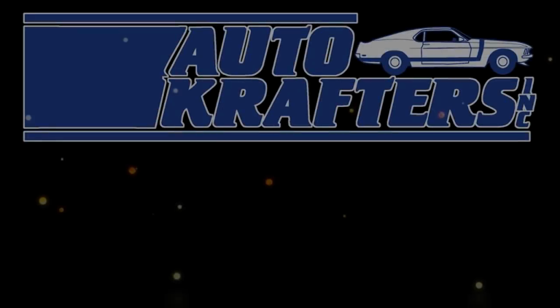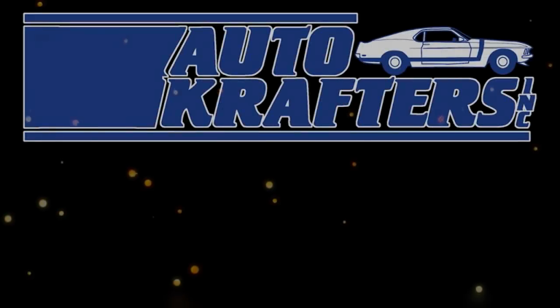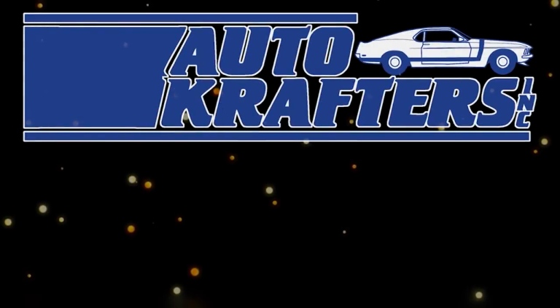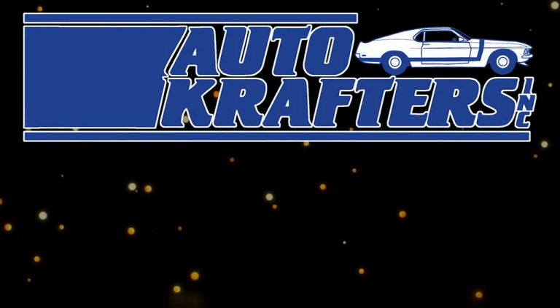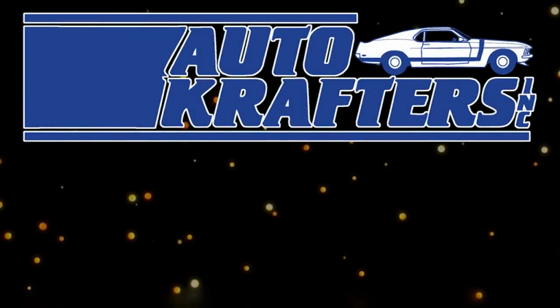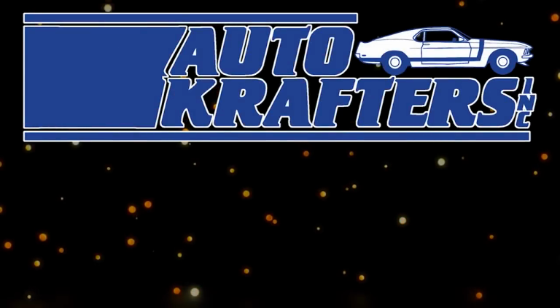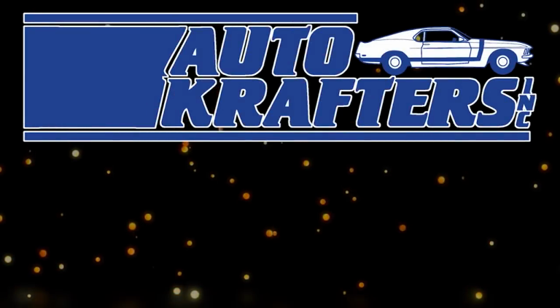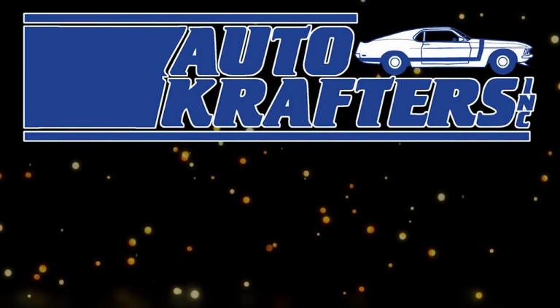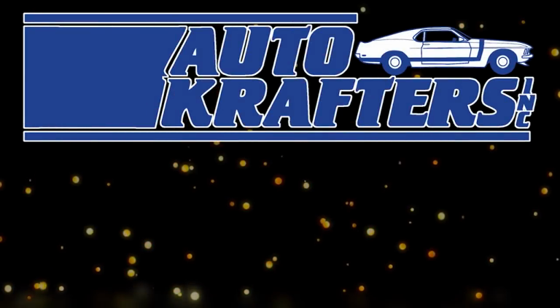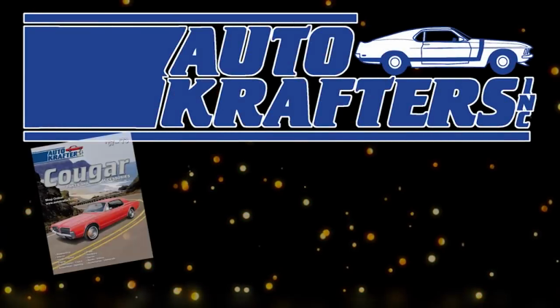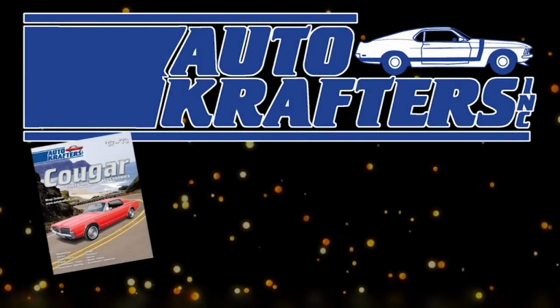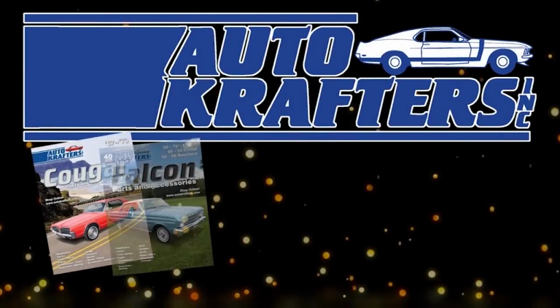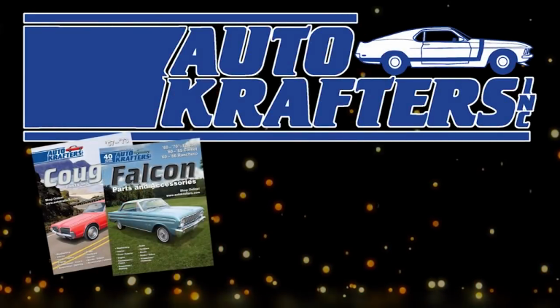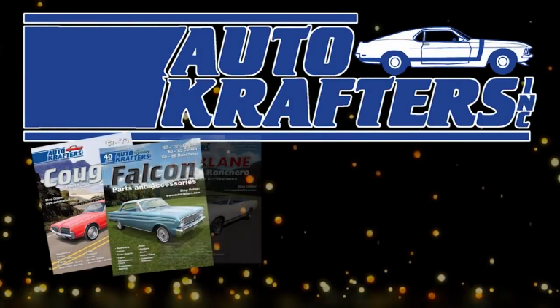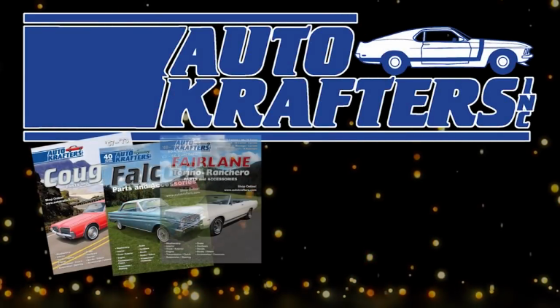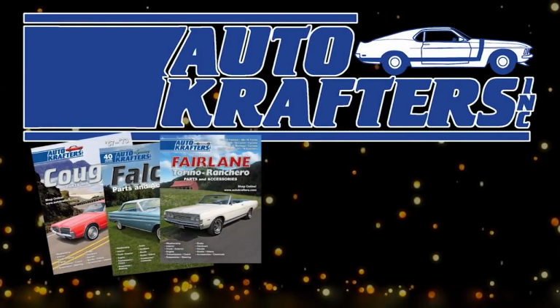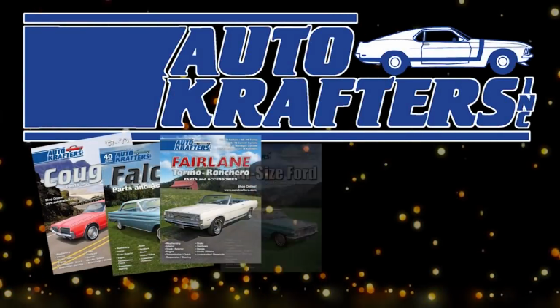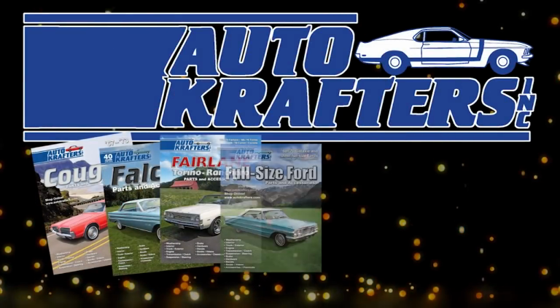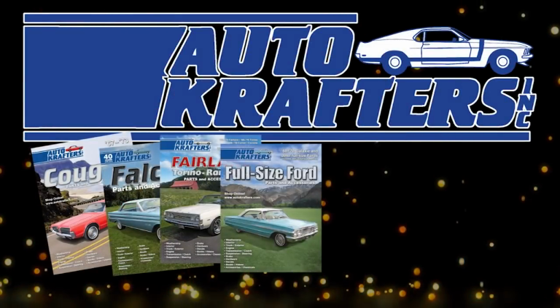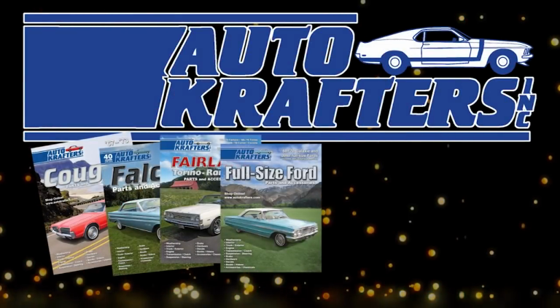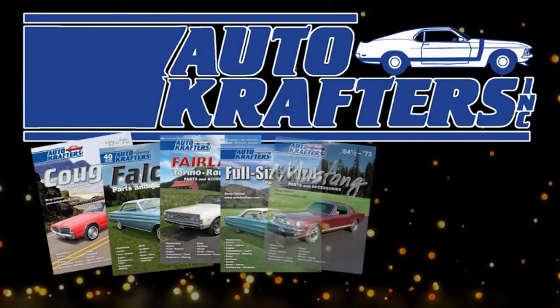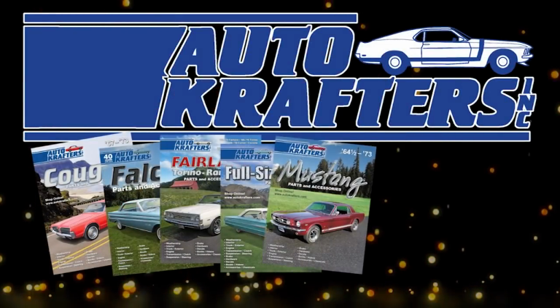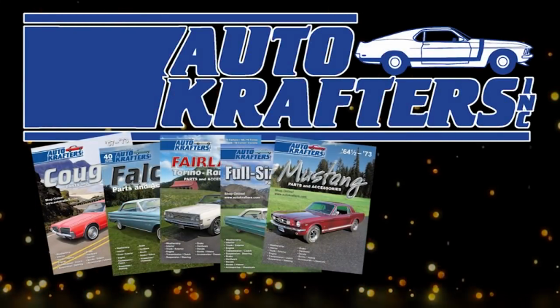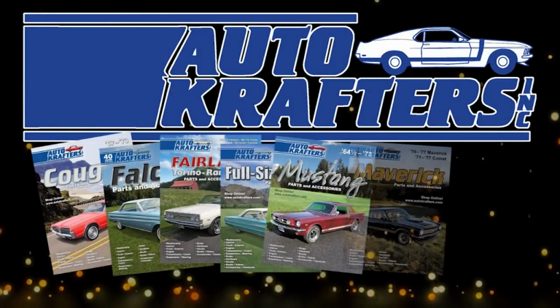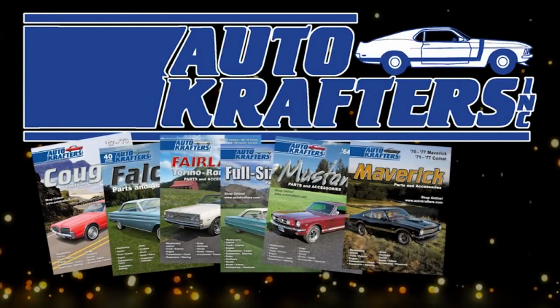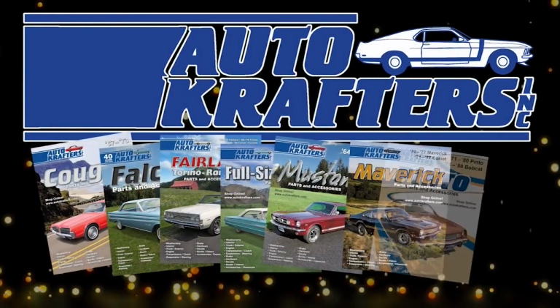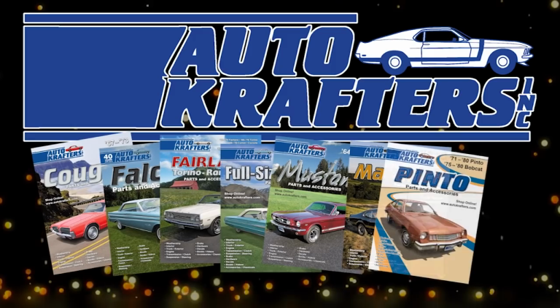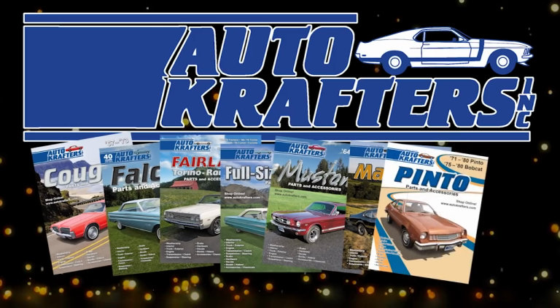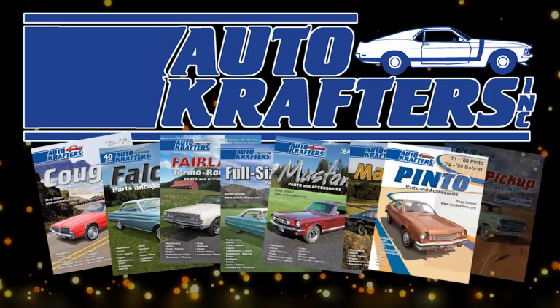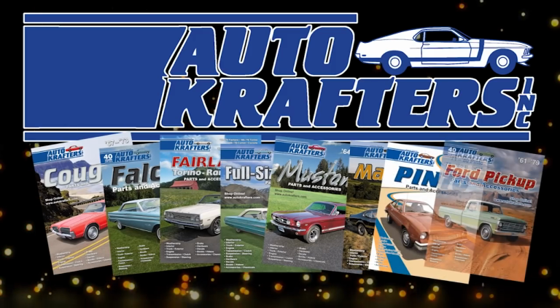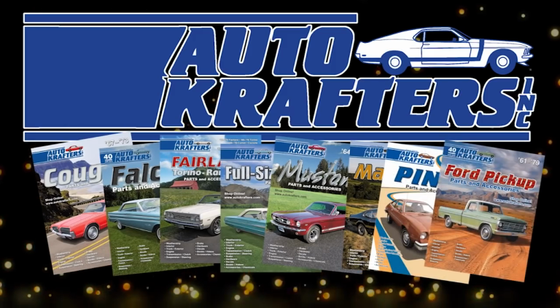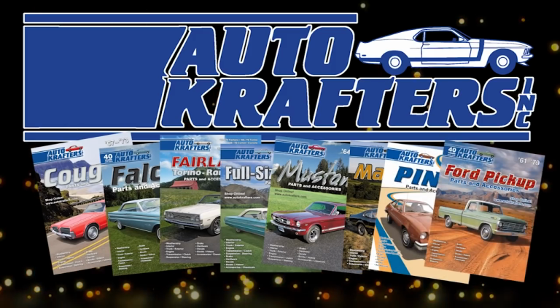Autocrafters, your source for Cougar, Falcon, Fairlane, Fullside, Mustang, Maverick, Pinto, and Ford truck.